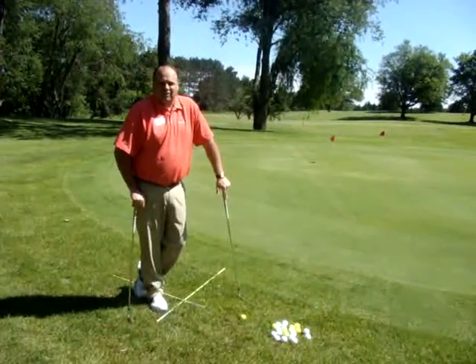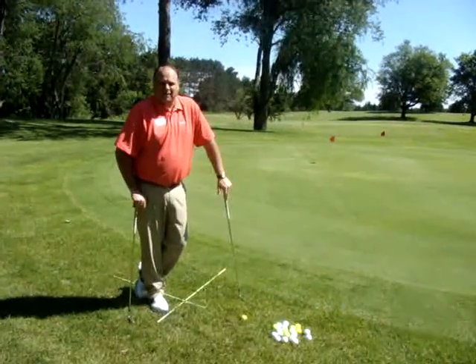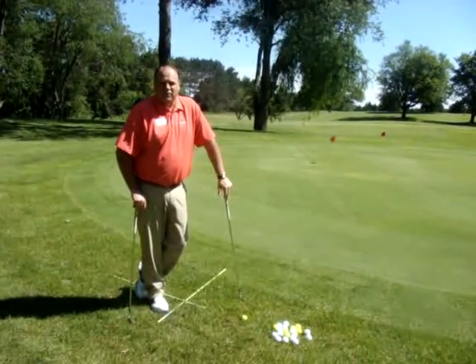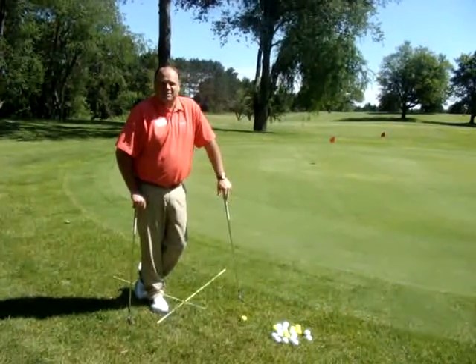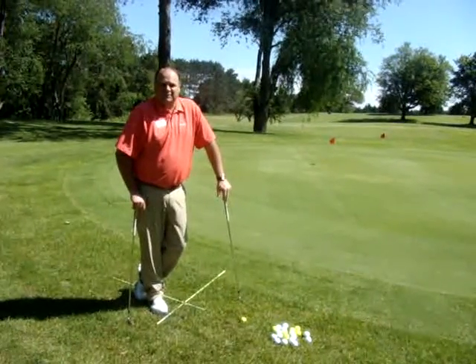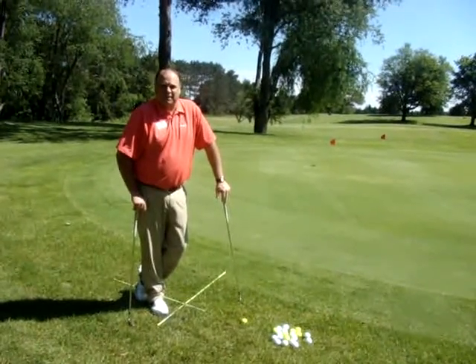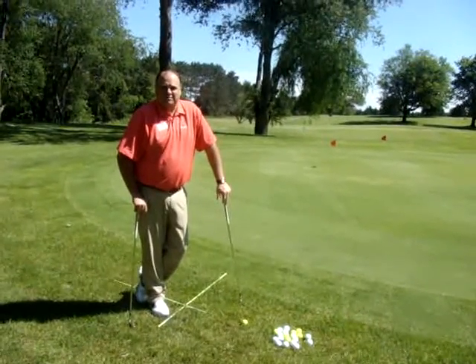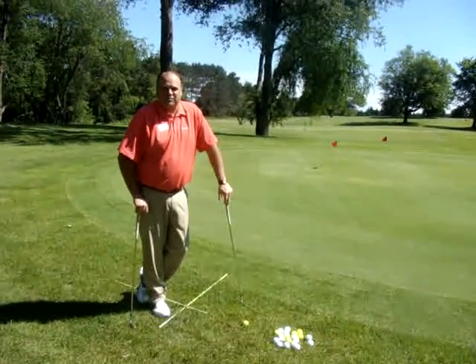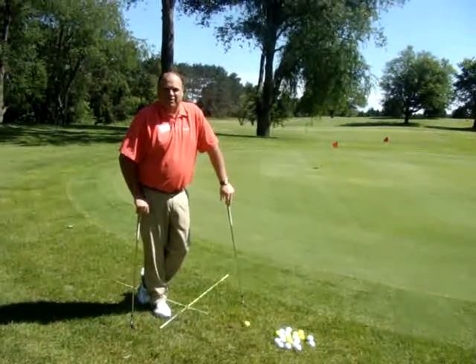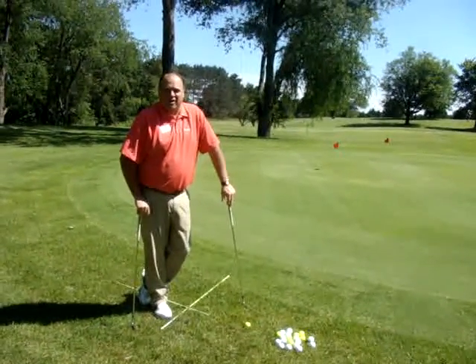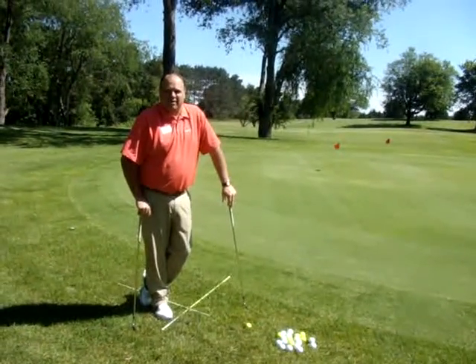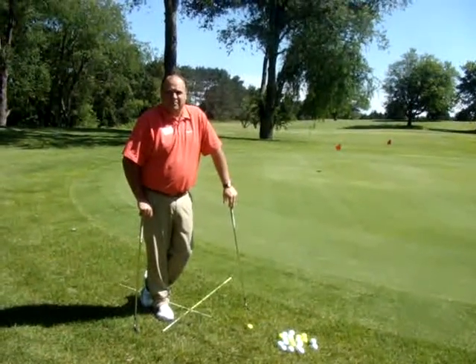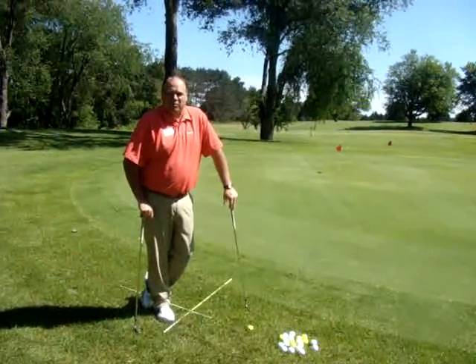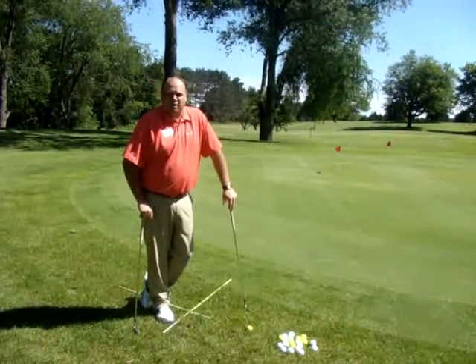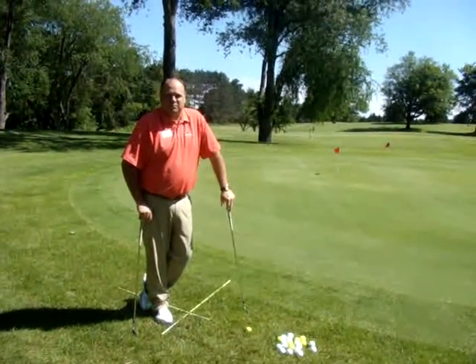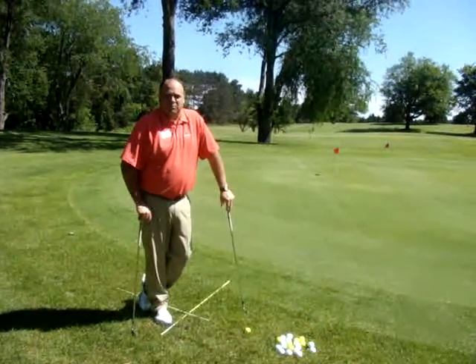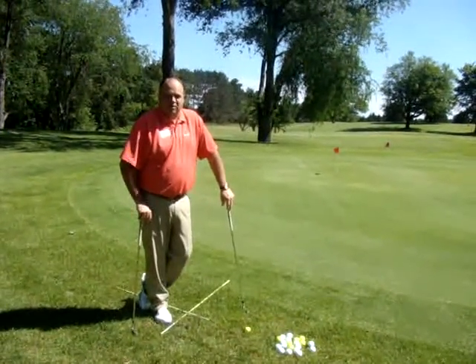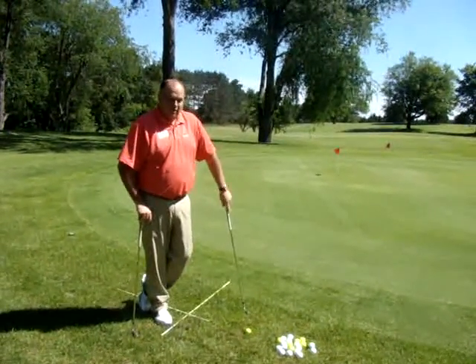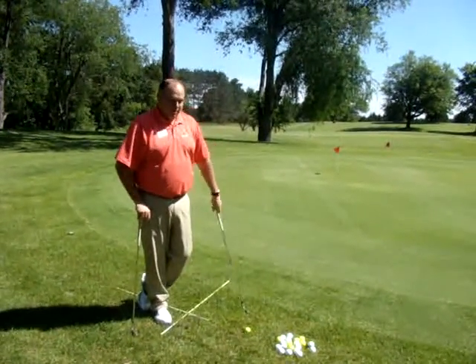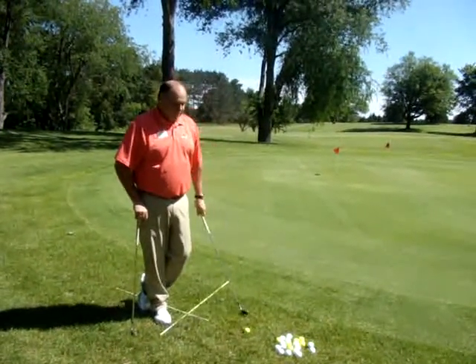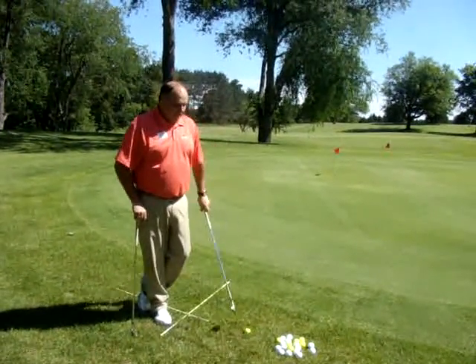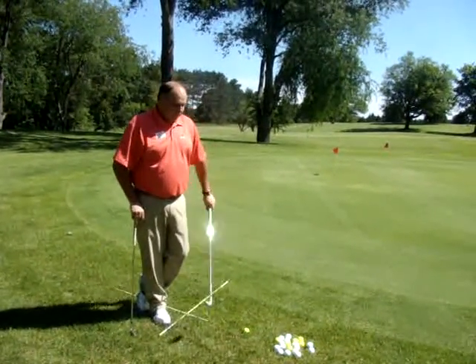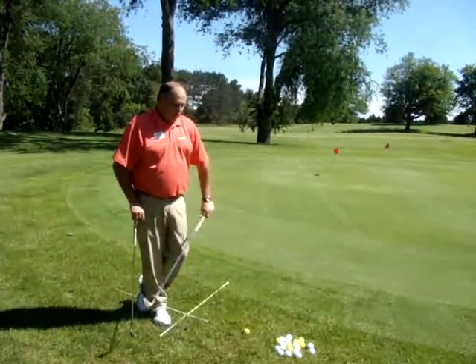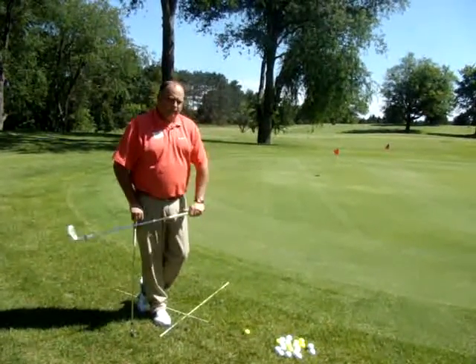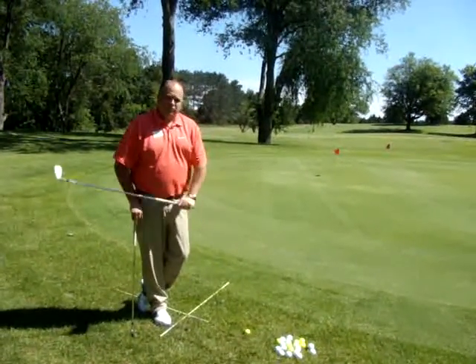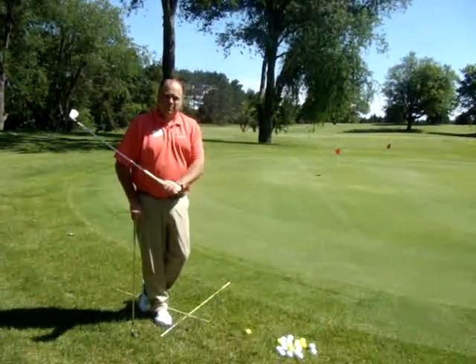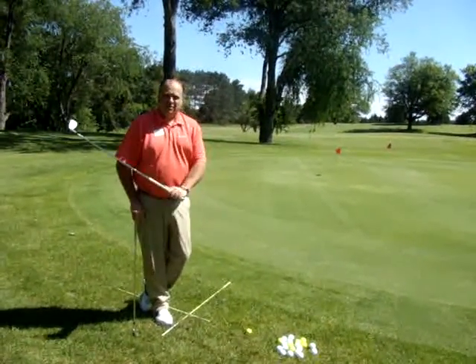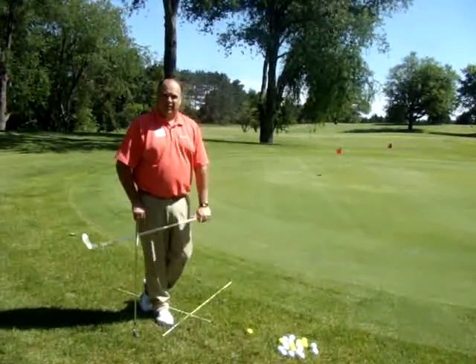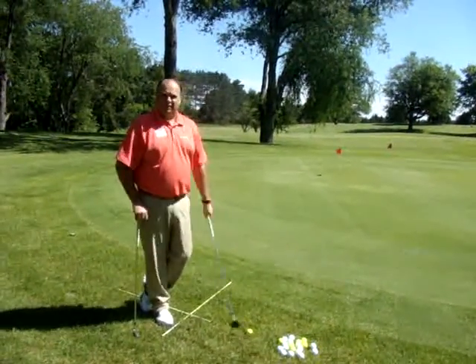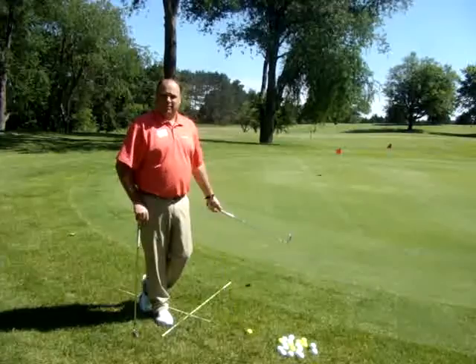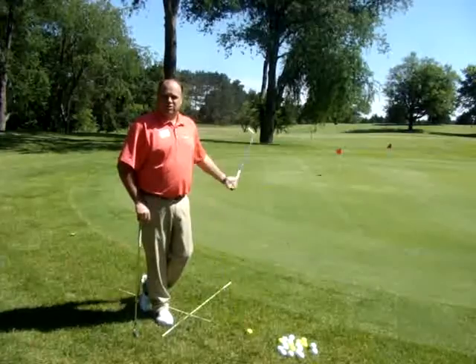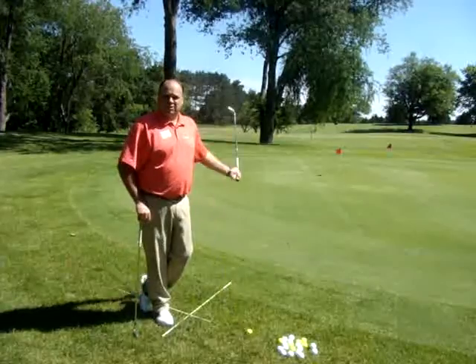Good afternoon, this is Phil Himes, Director of Golf from McGuire's Resort. Today we're going to go over chipping and pitching.